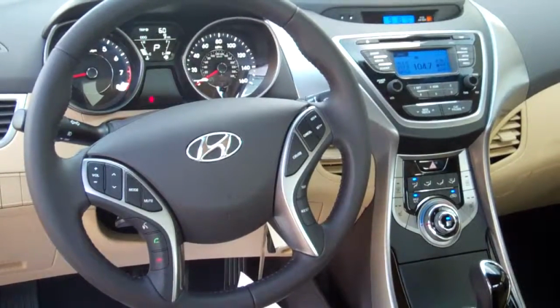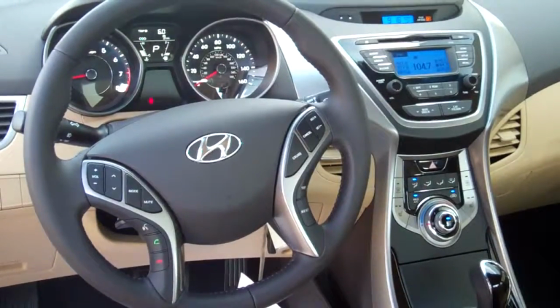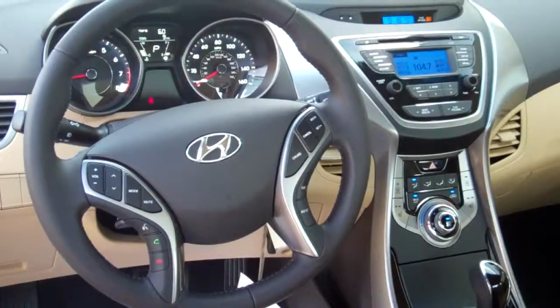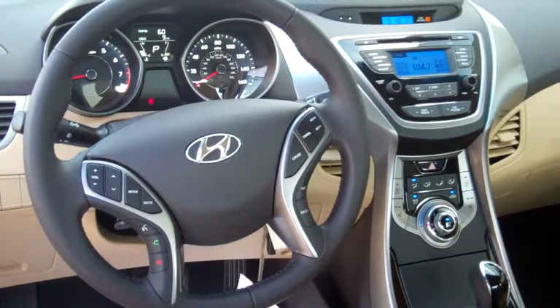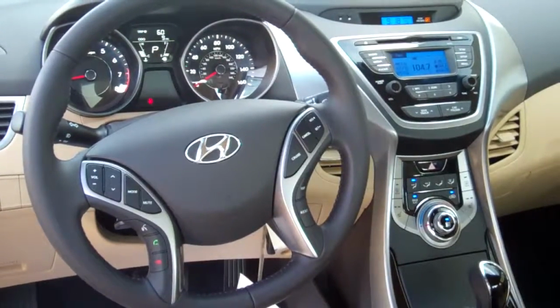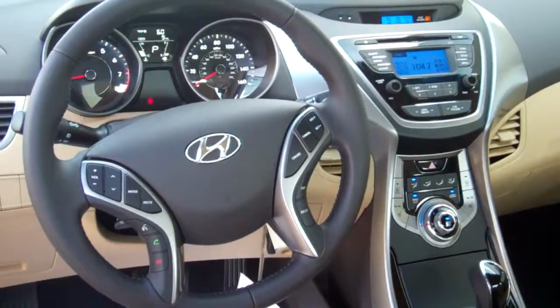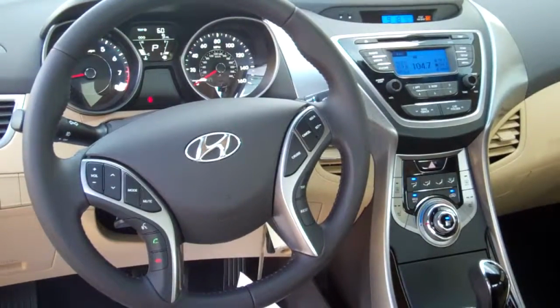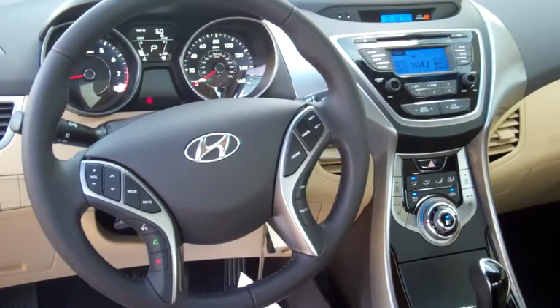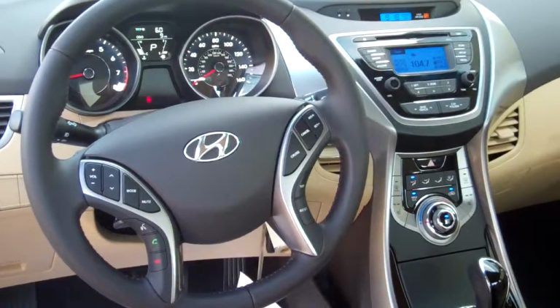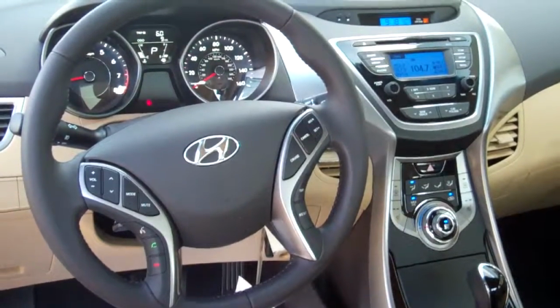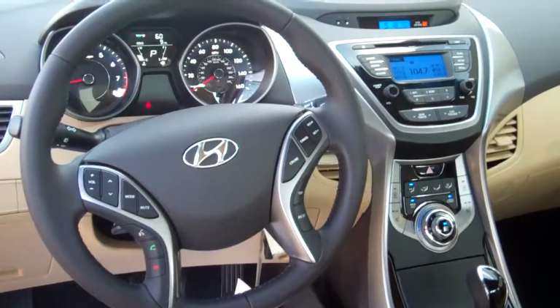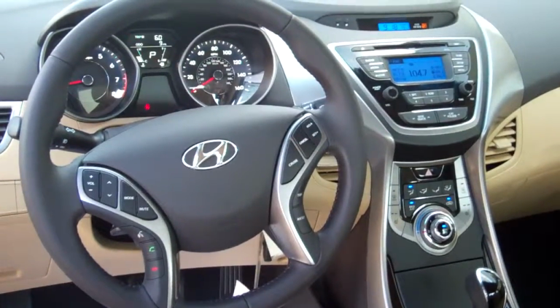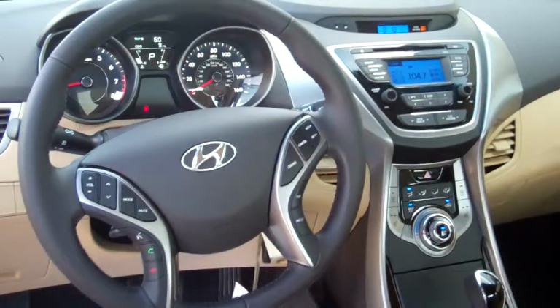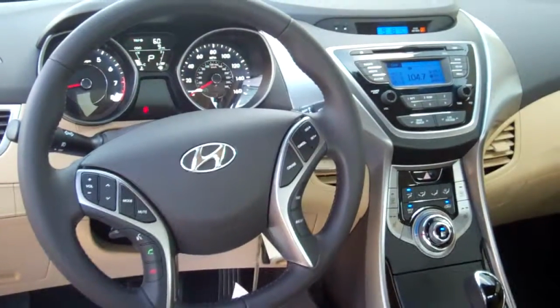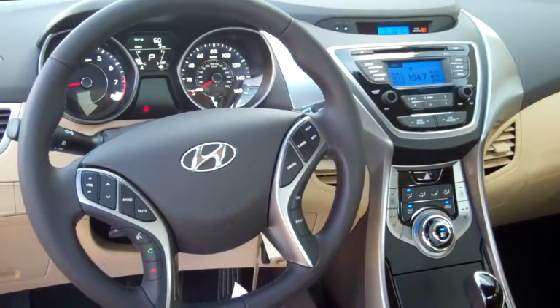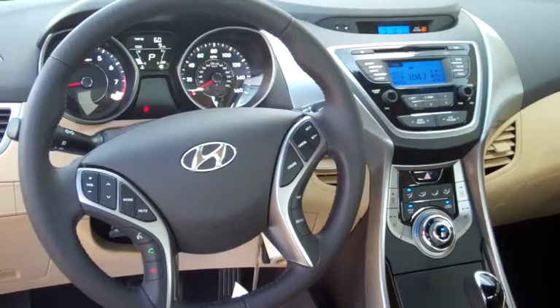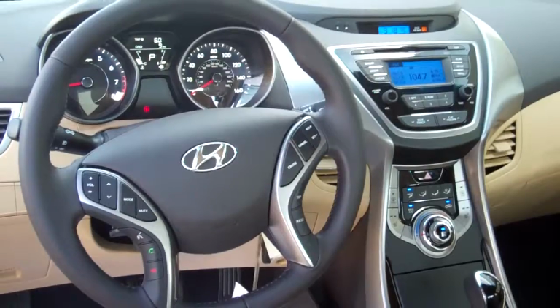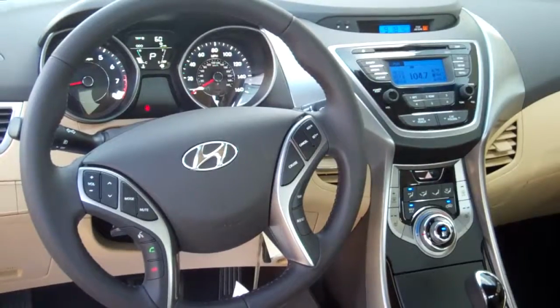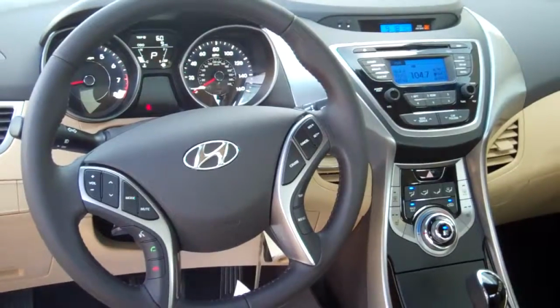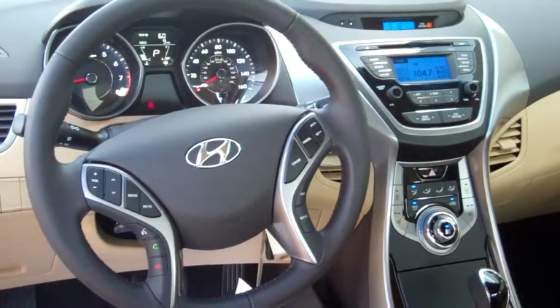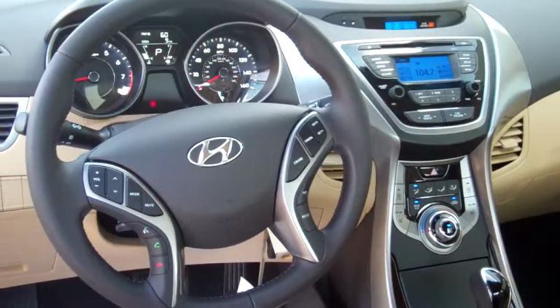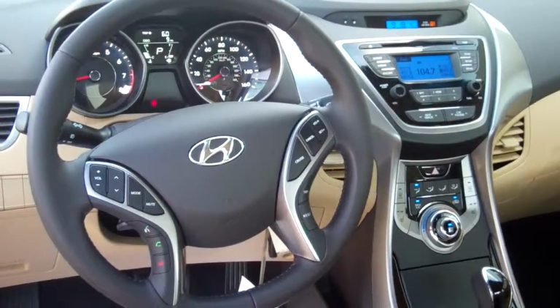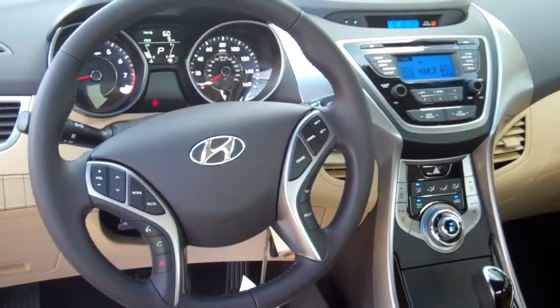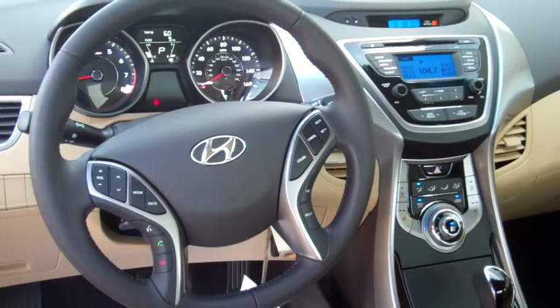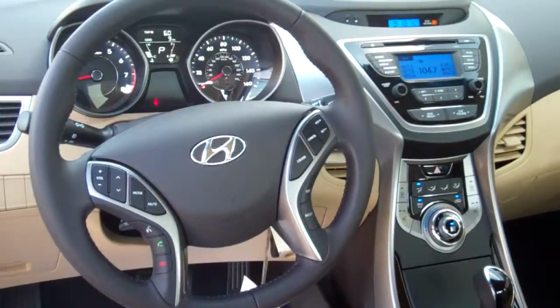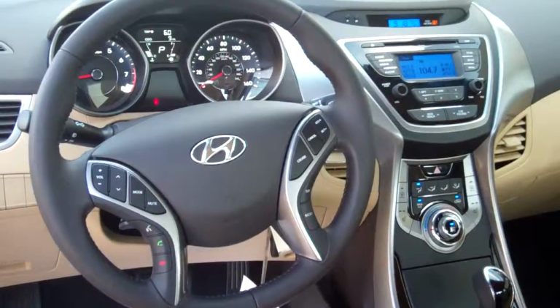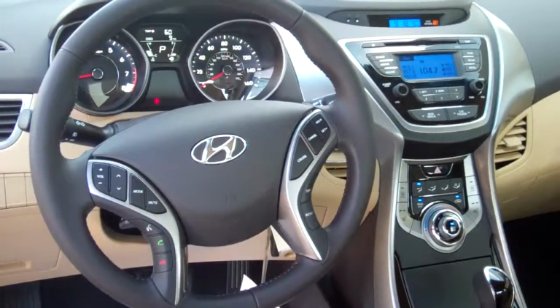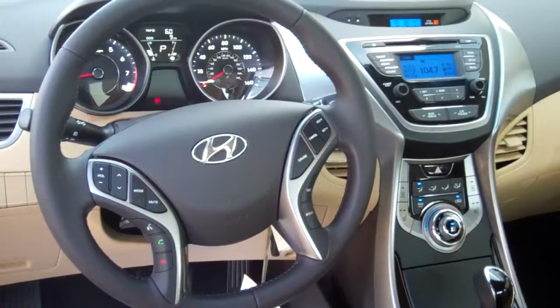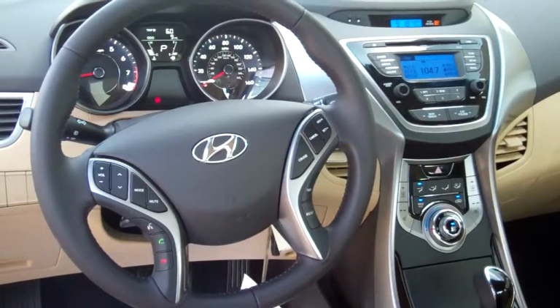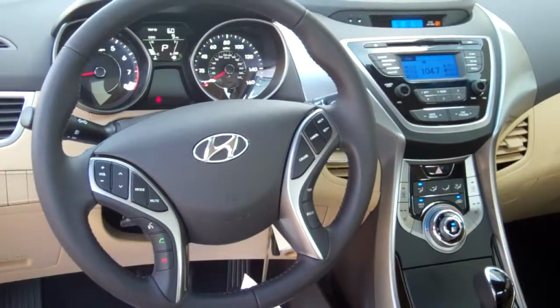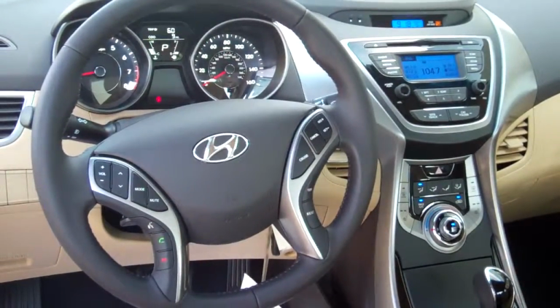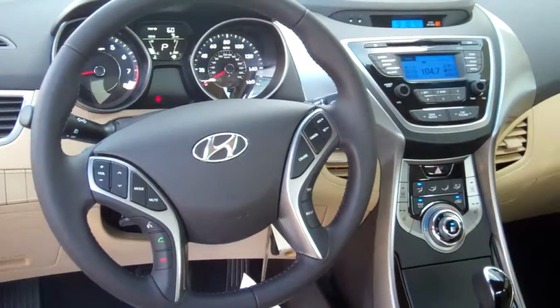You've also got AM, FM, XM, CD player, USB, and iPod hookups. You've got it all in this car.